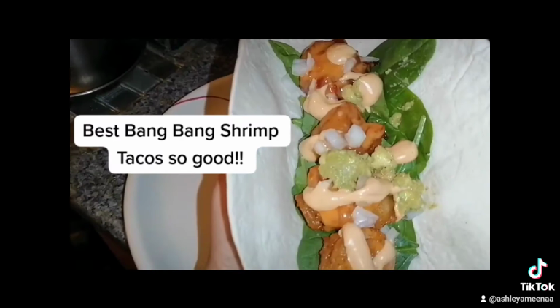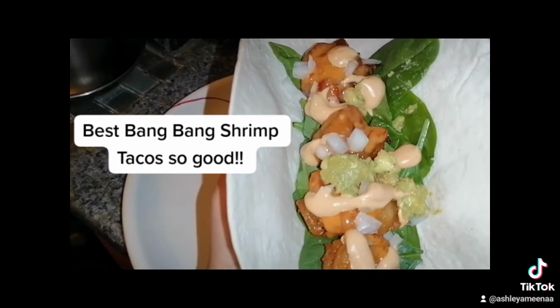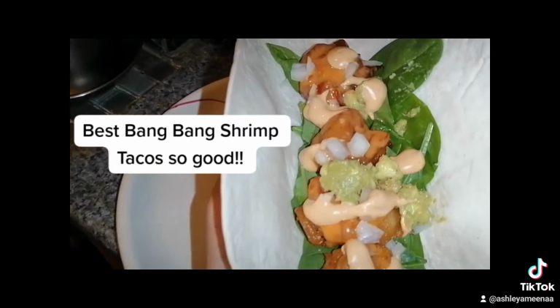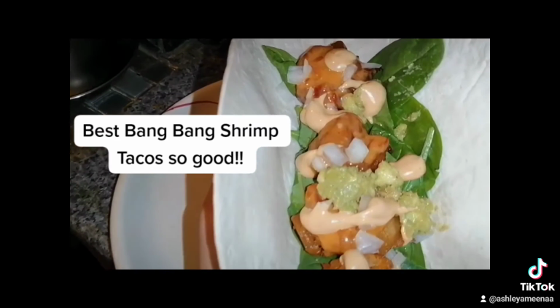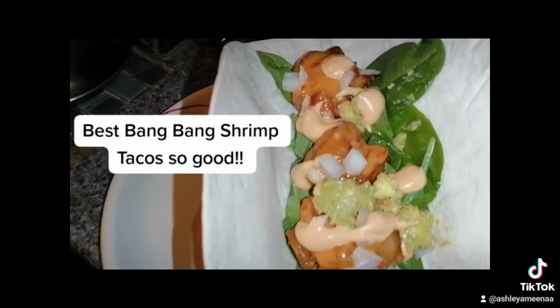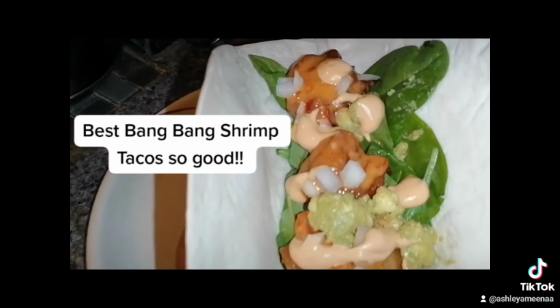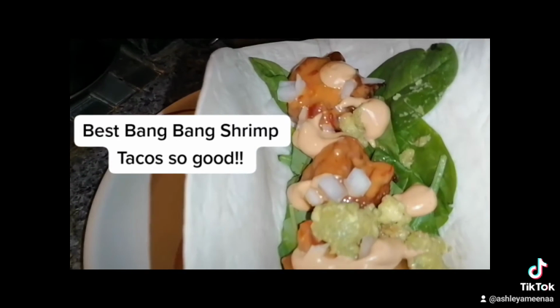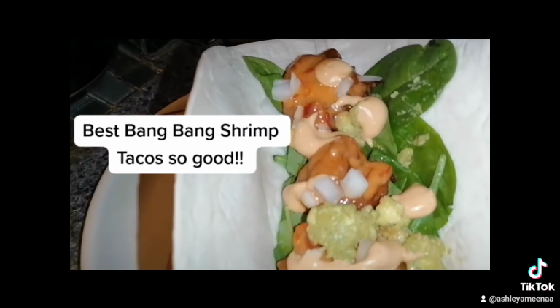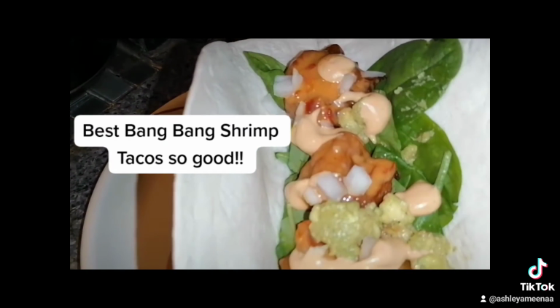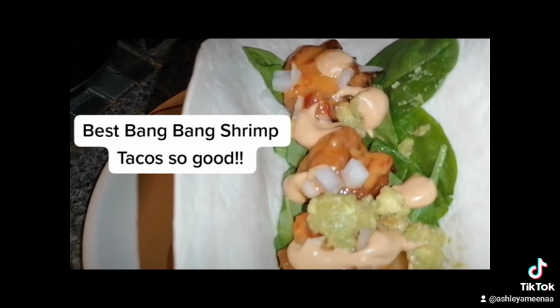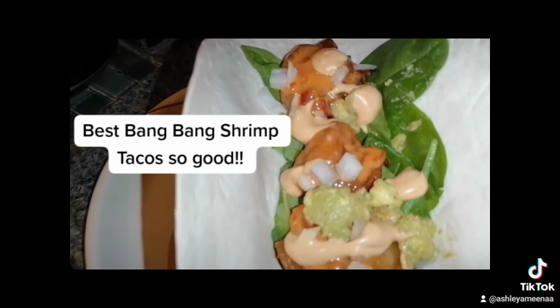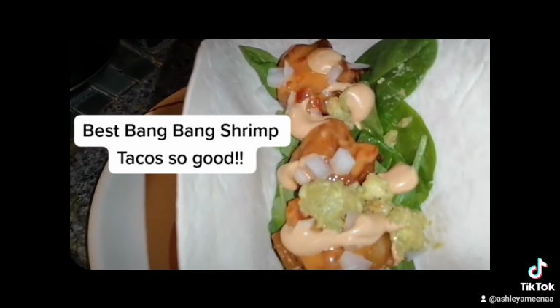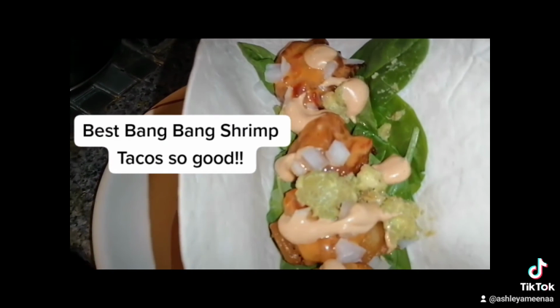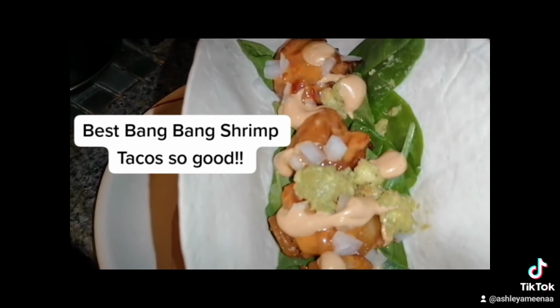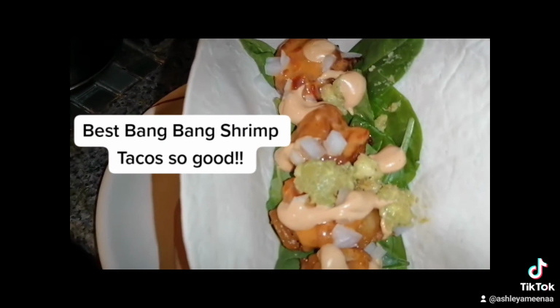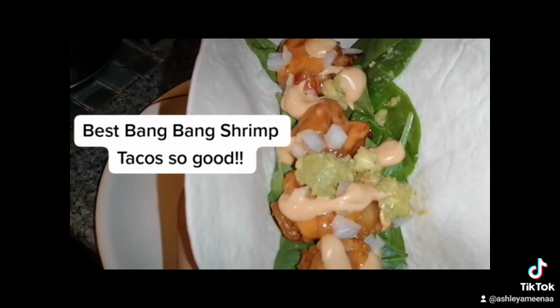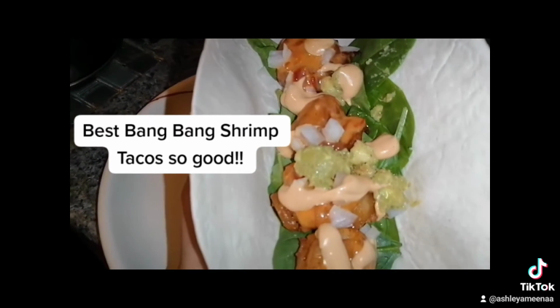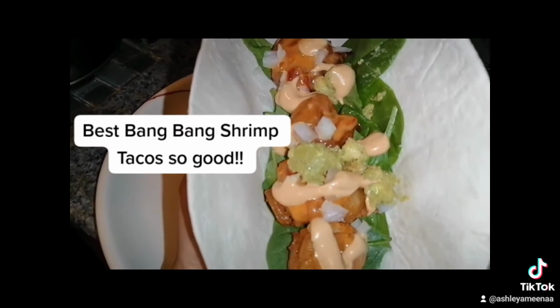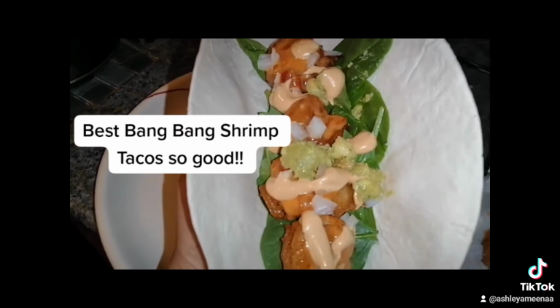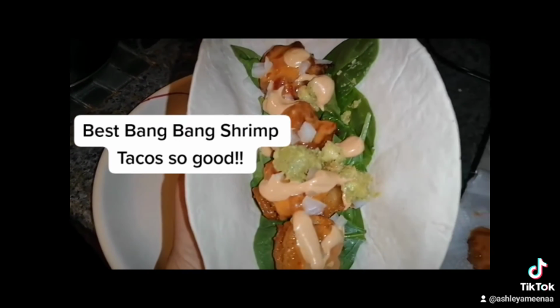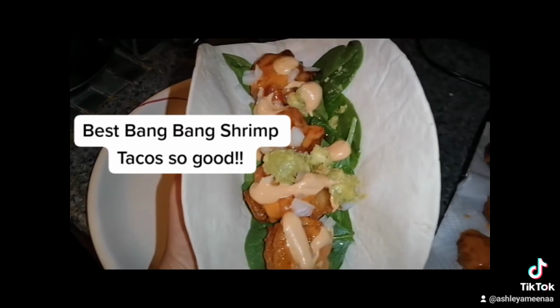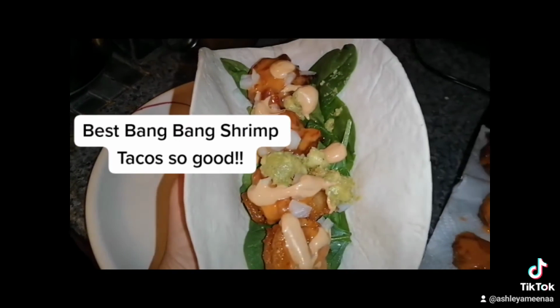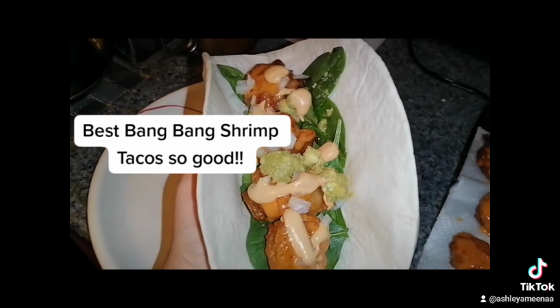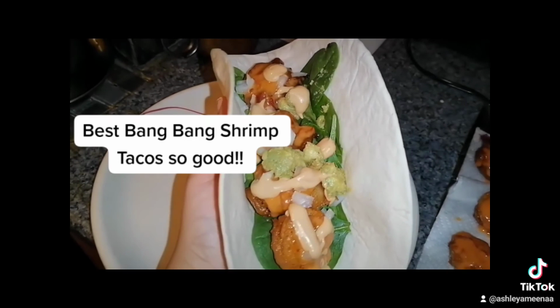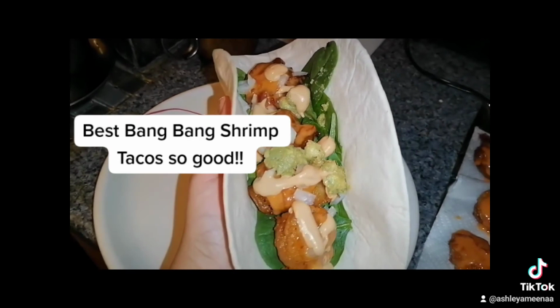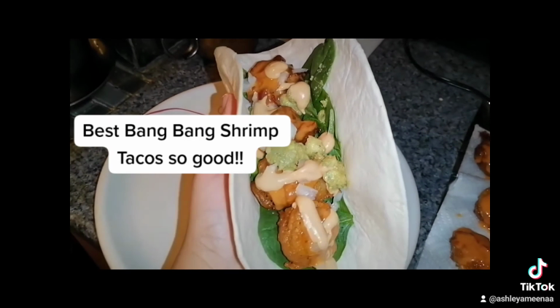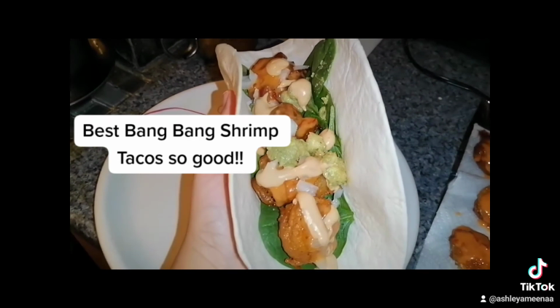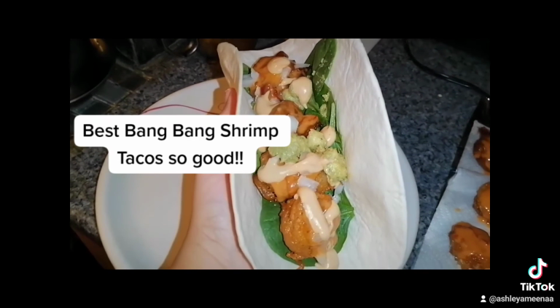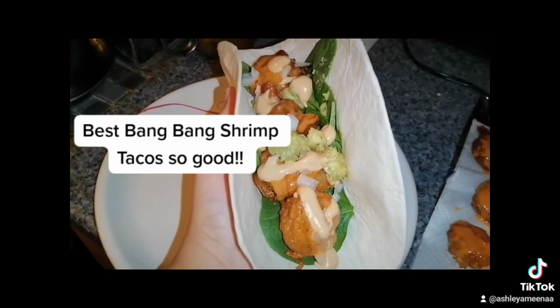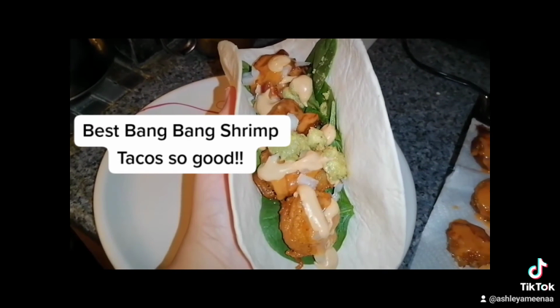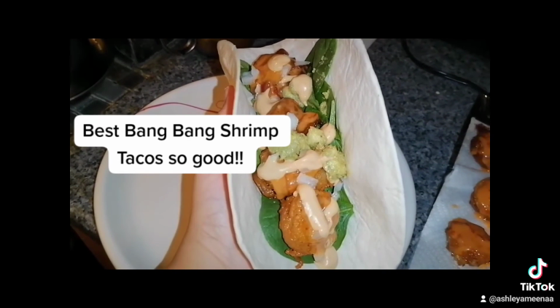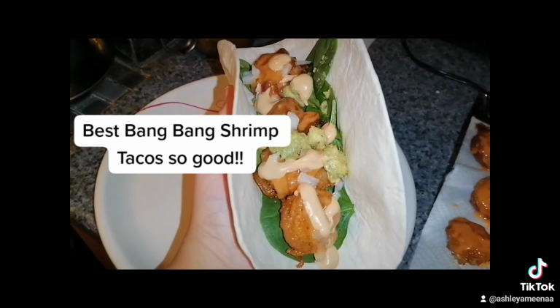I use spinach this time — usually I use coleslaw or lettuce. I add a little aioli sauce and avocado.